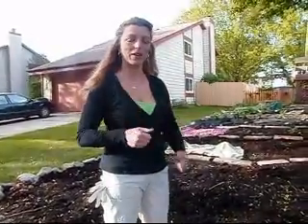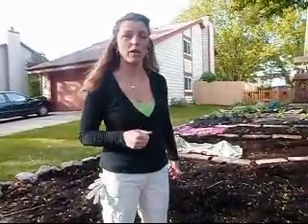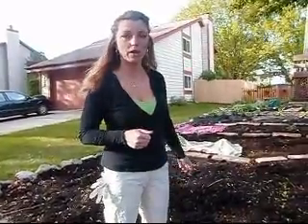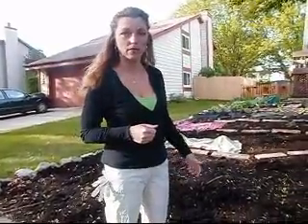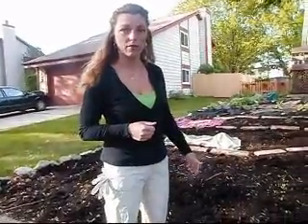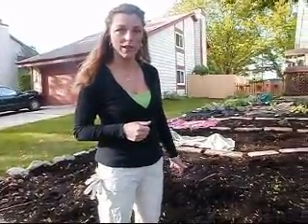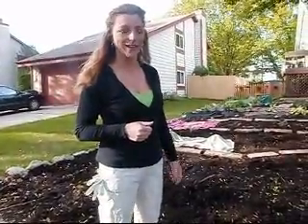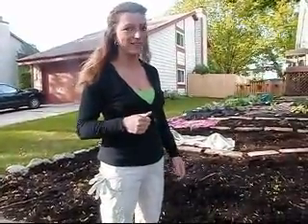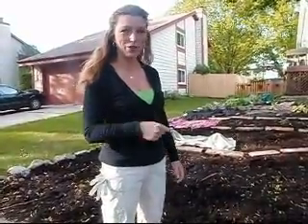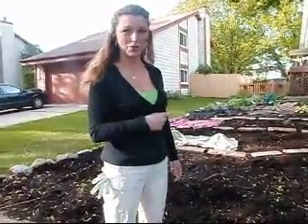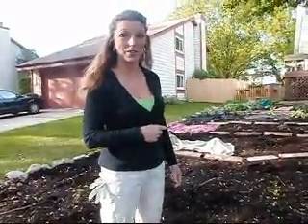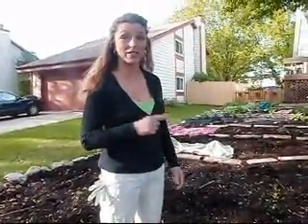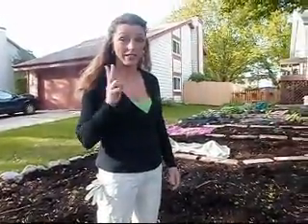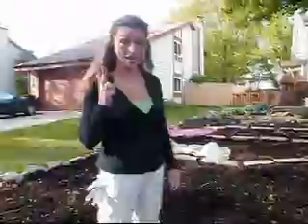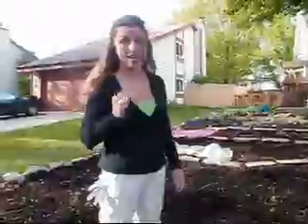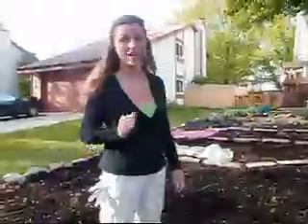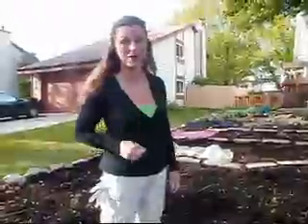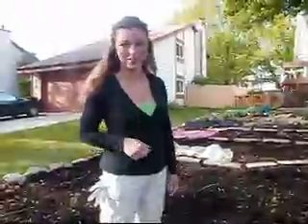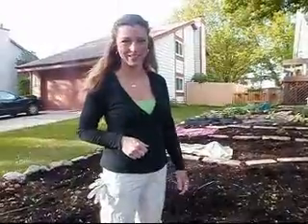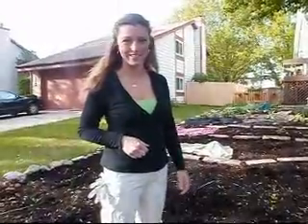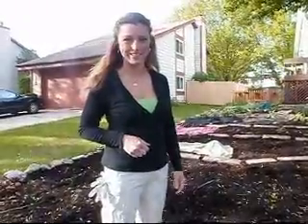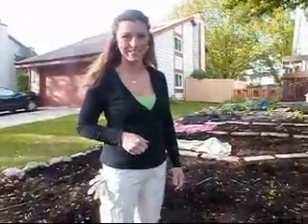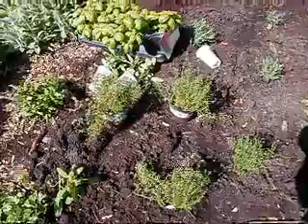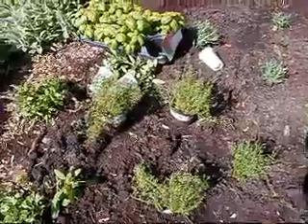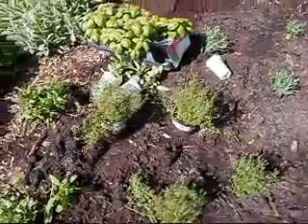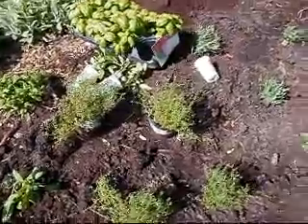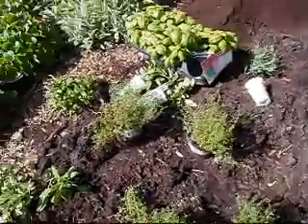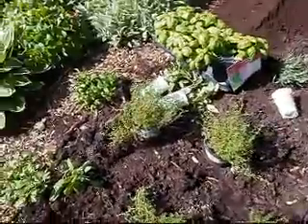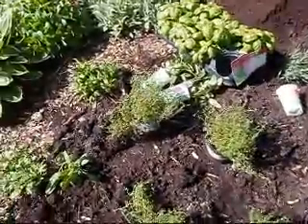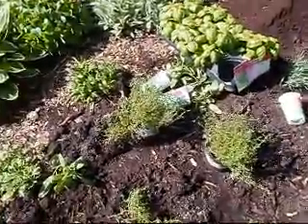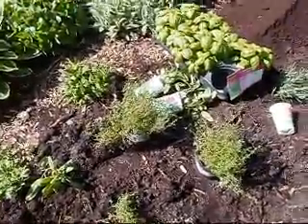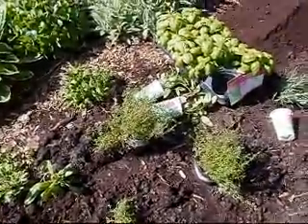So right now I'm going to uncover everything and get started with the second day of gardening. Here are some of the plants that we're planting.